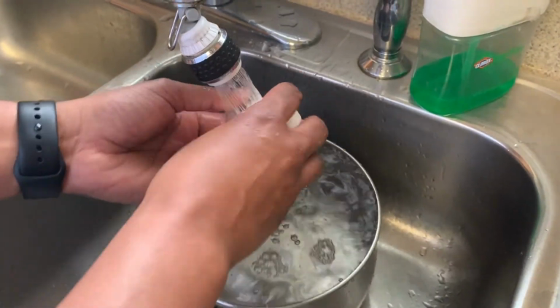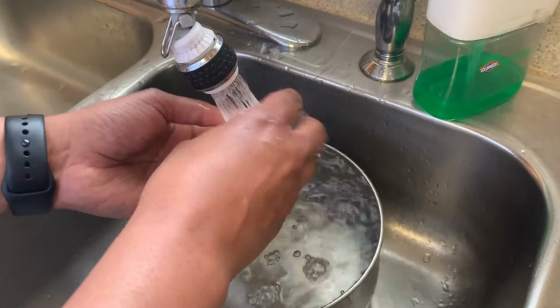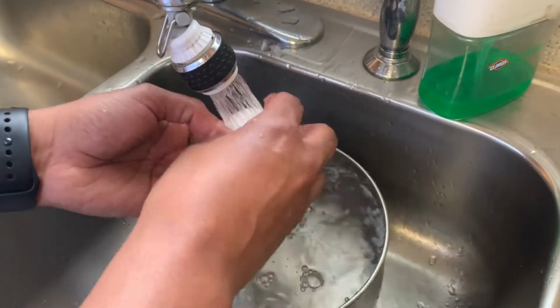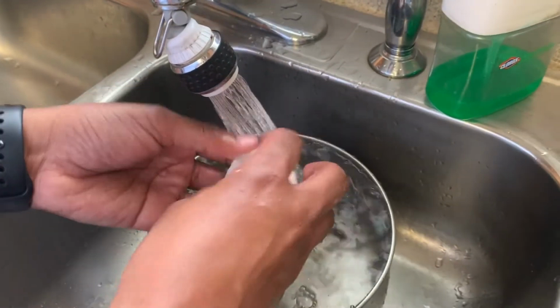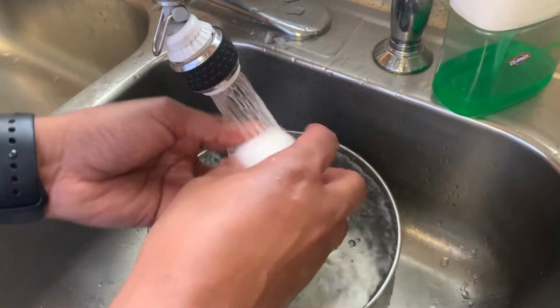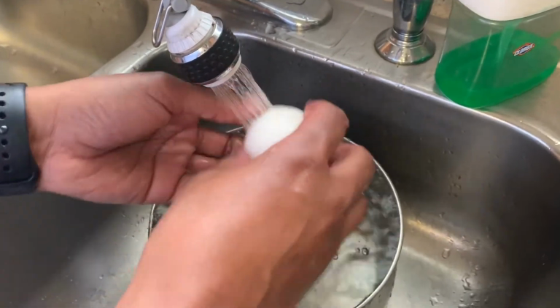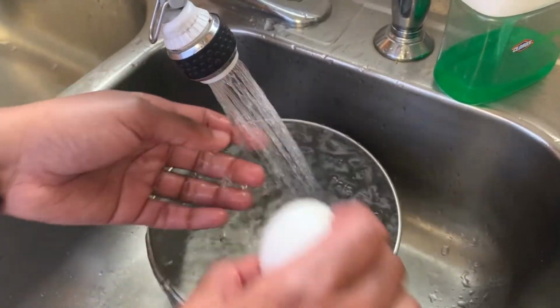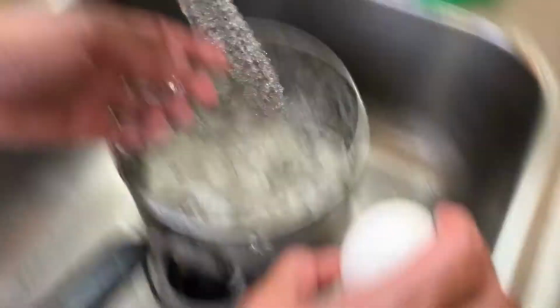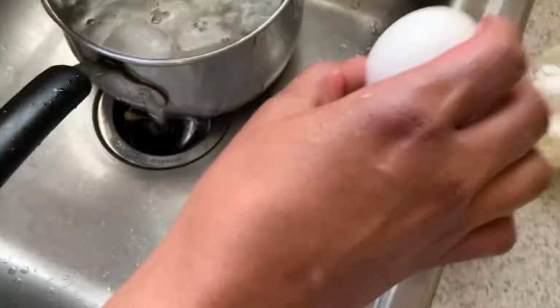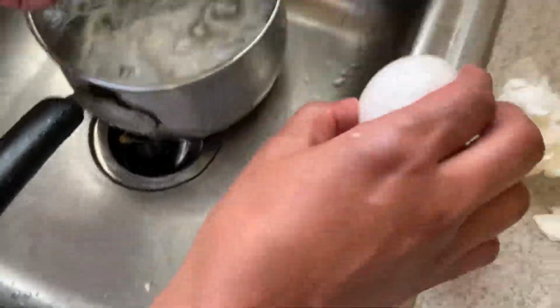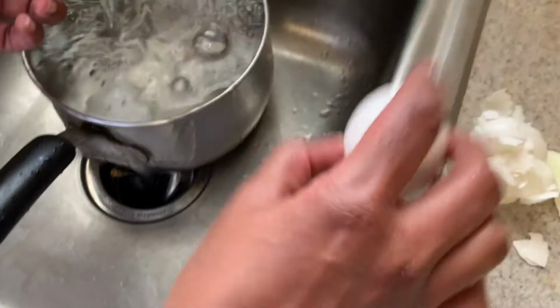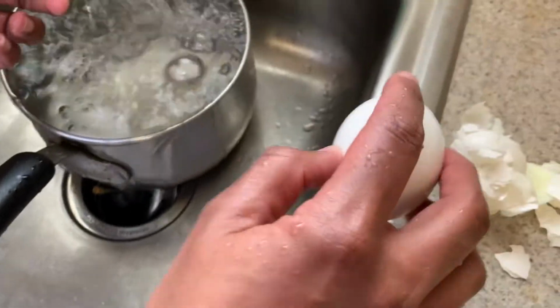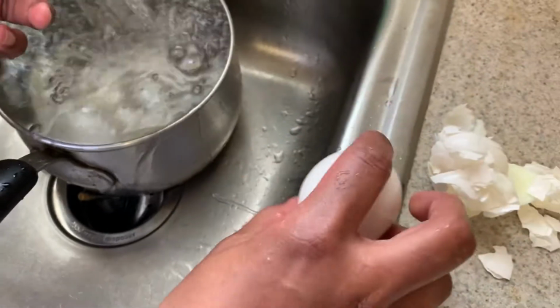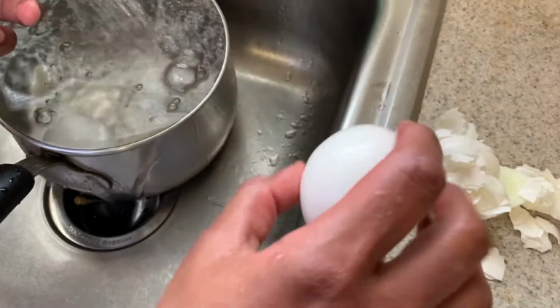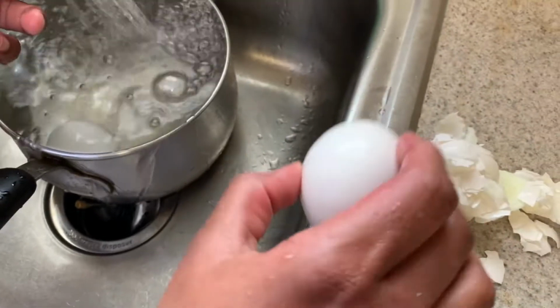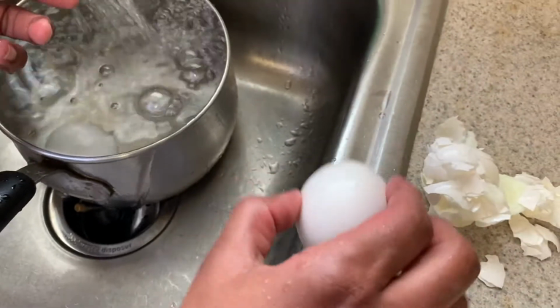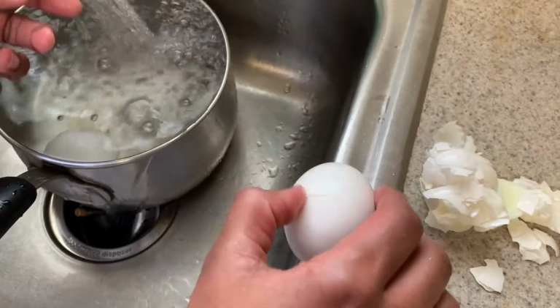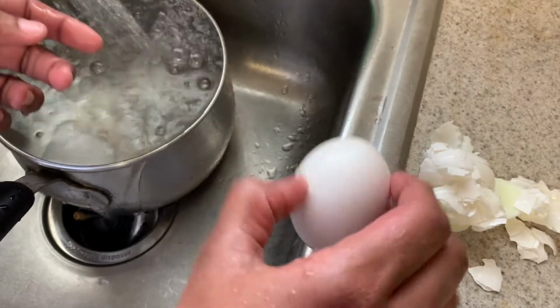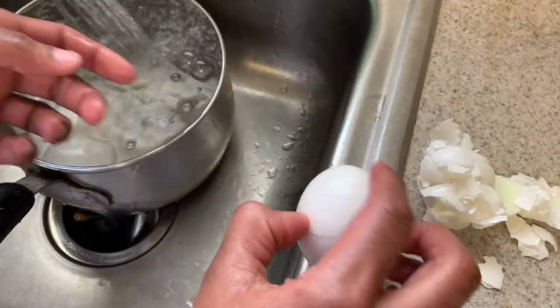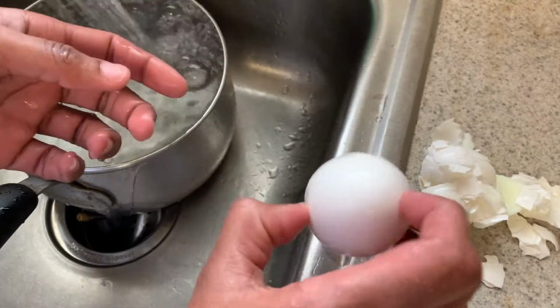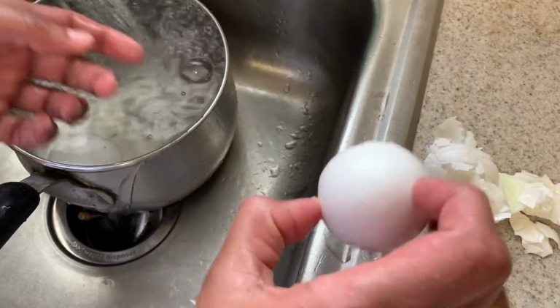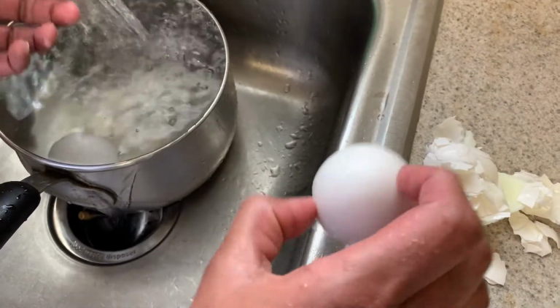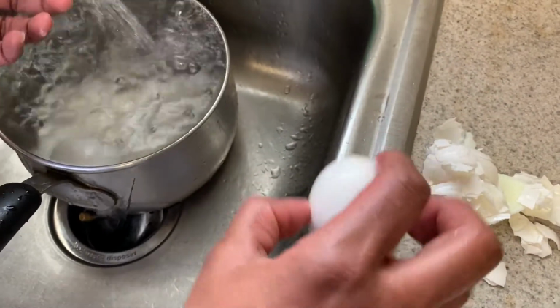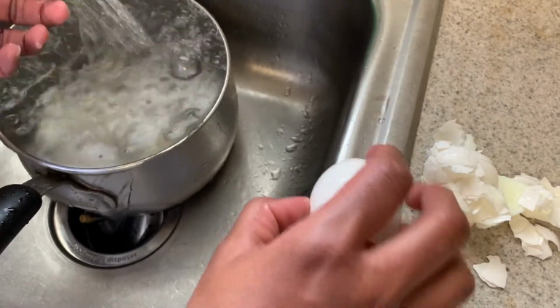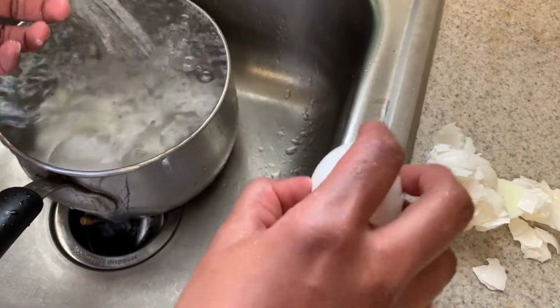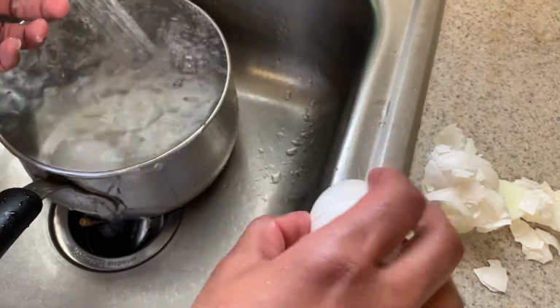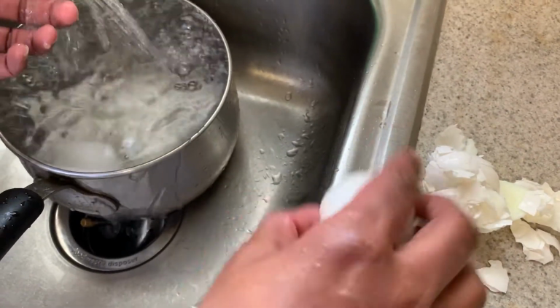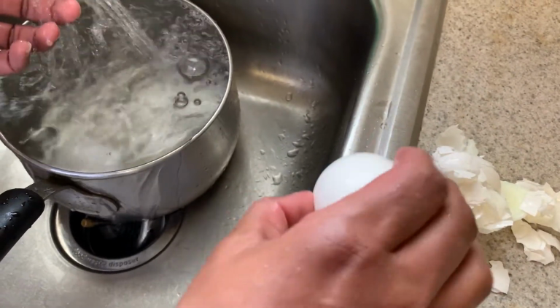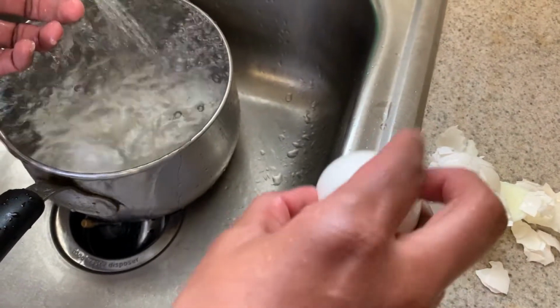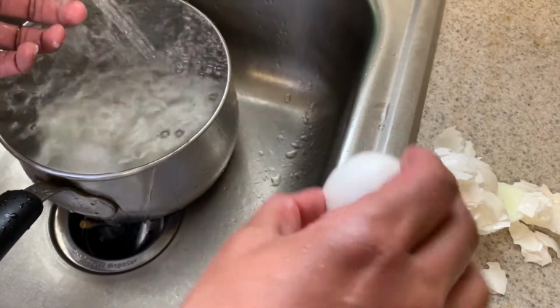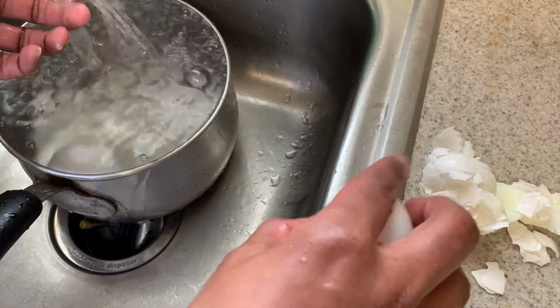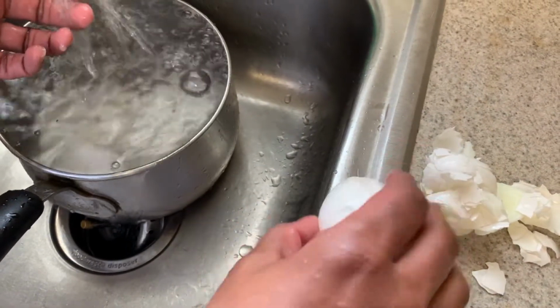Now take one egg at a time and pretend like you're cracking an egg, but instead of opening it all the way, you want to peel it.